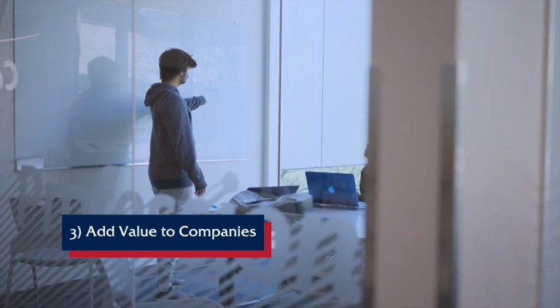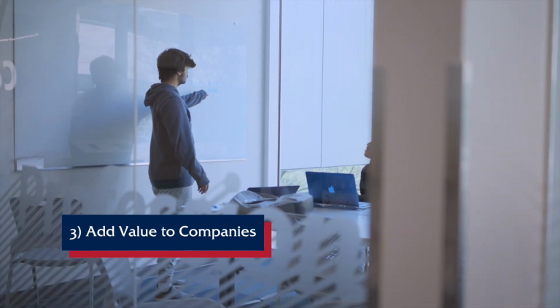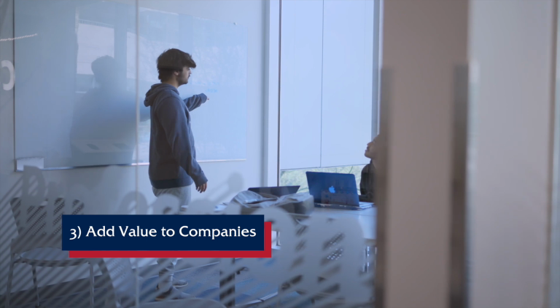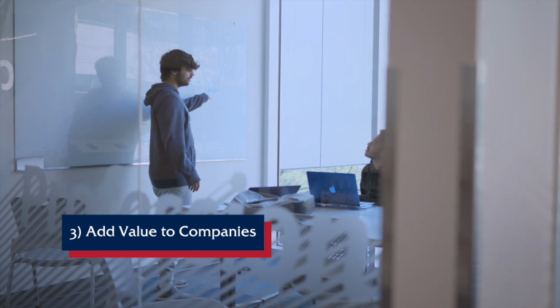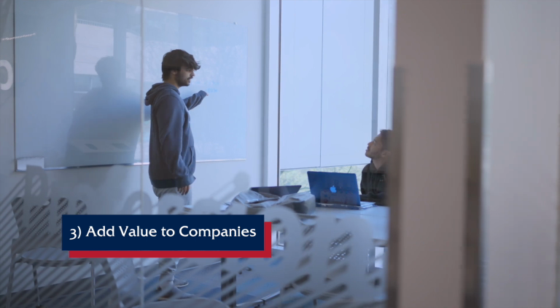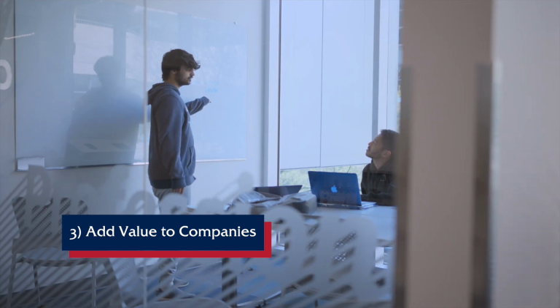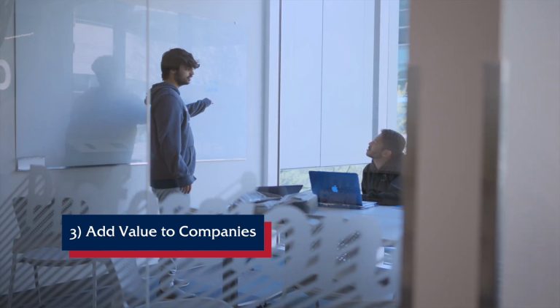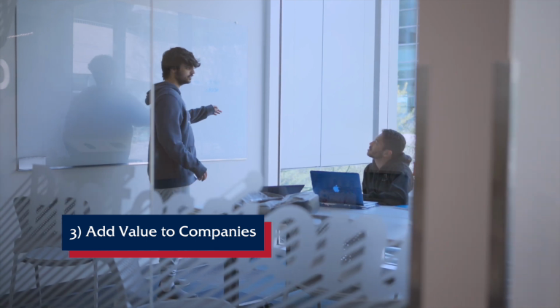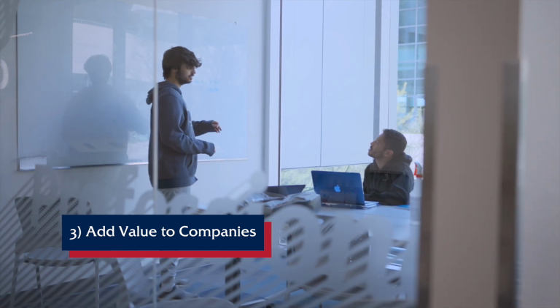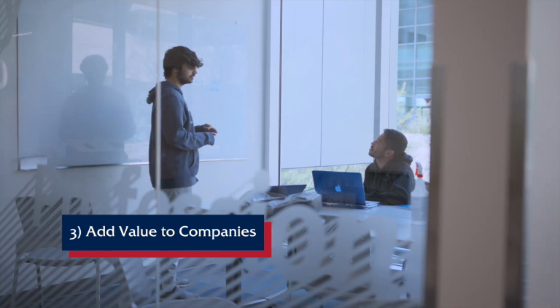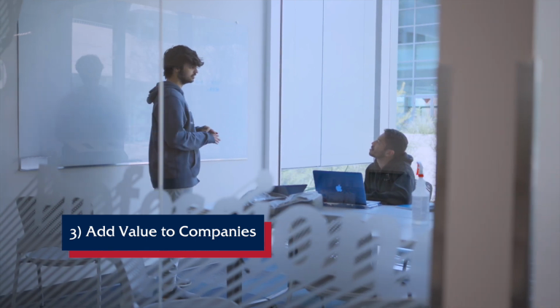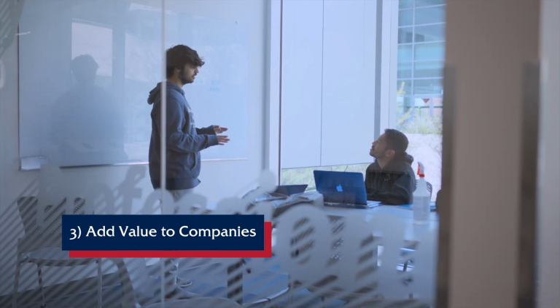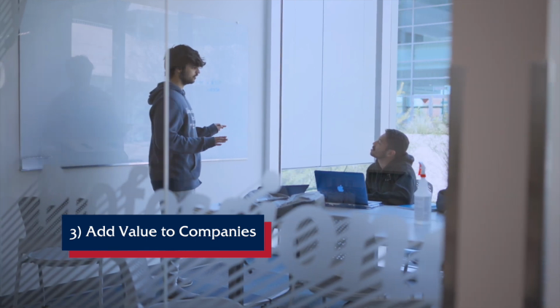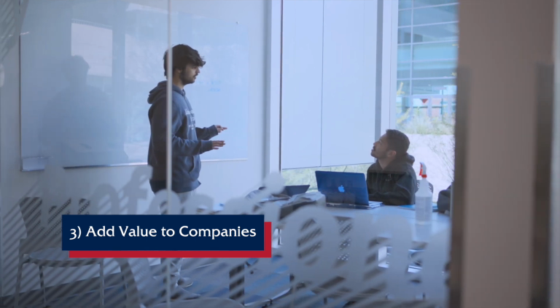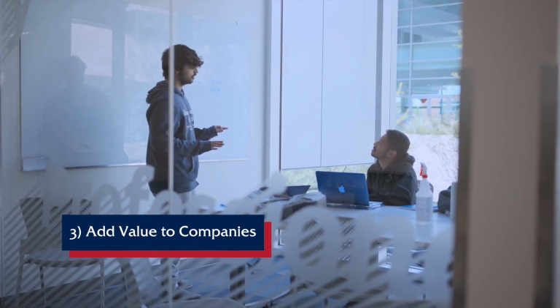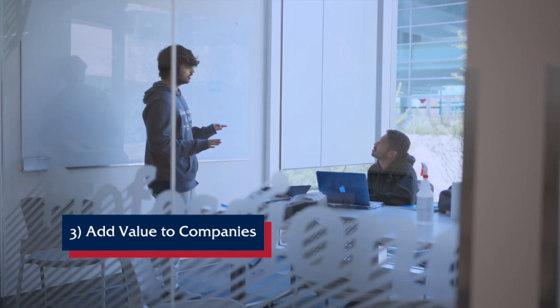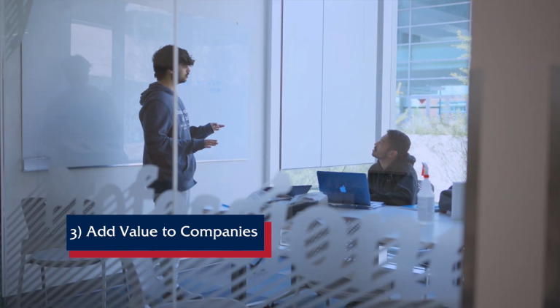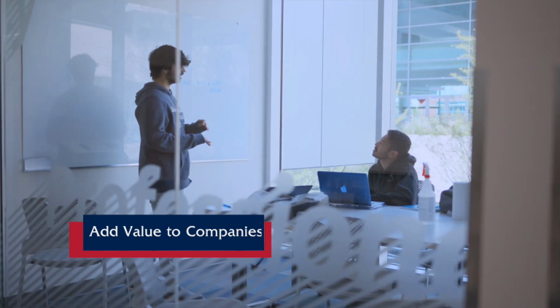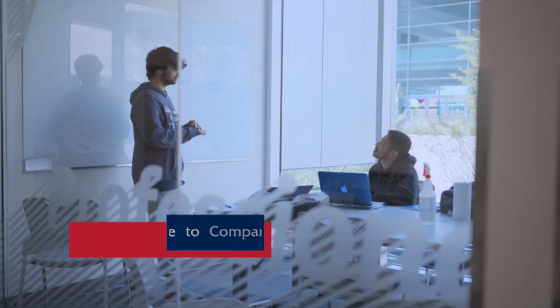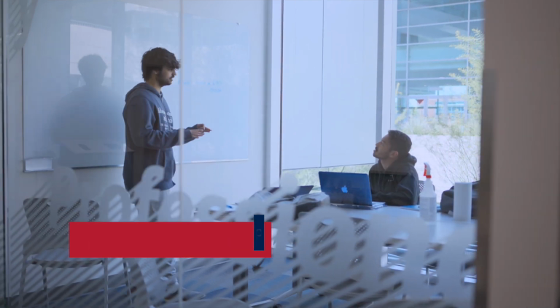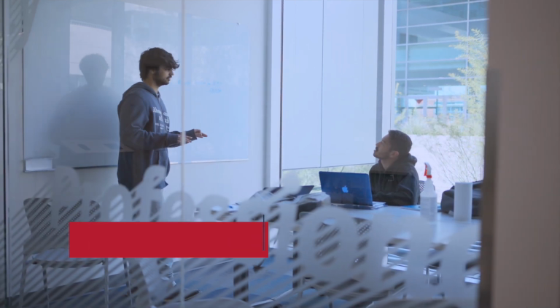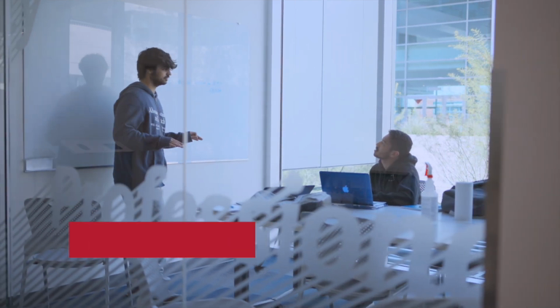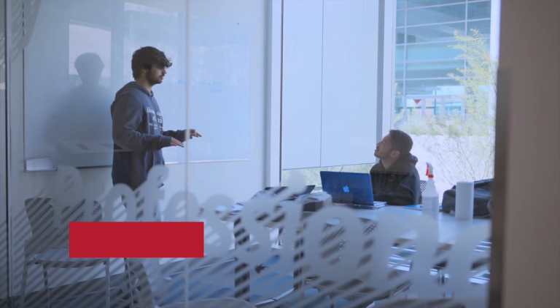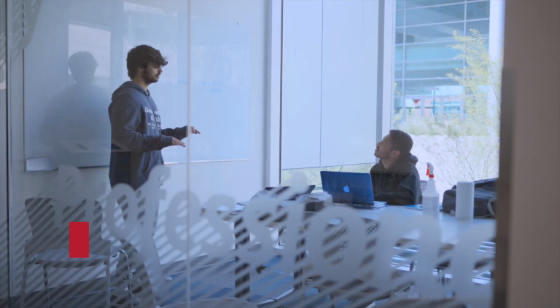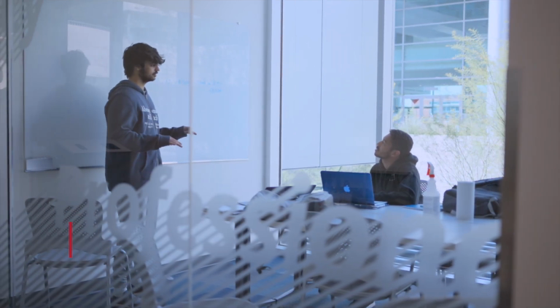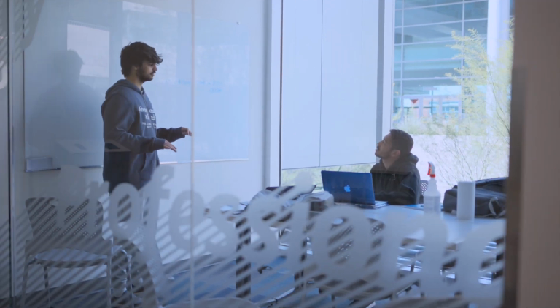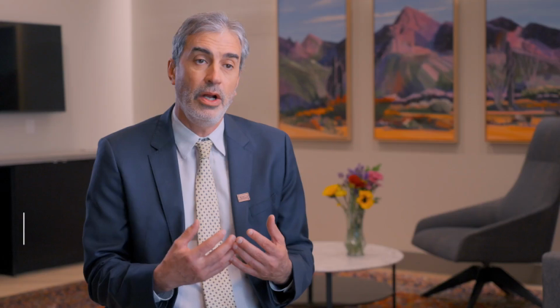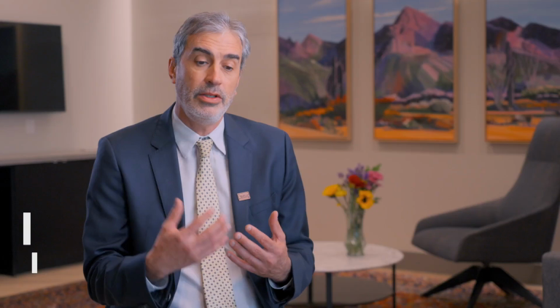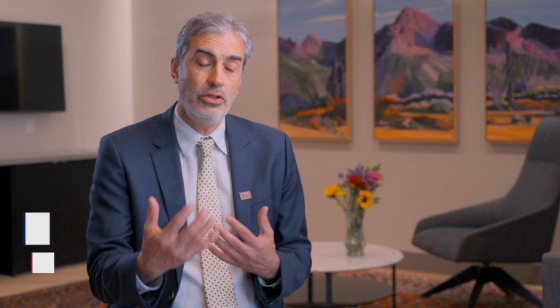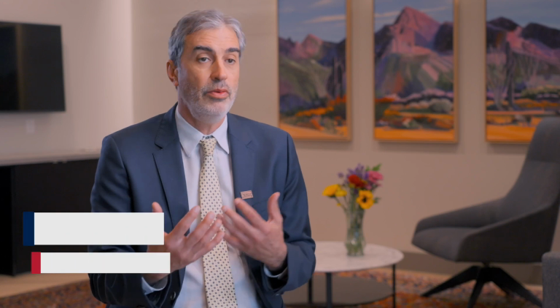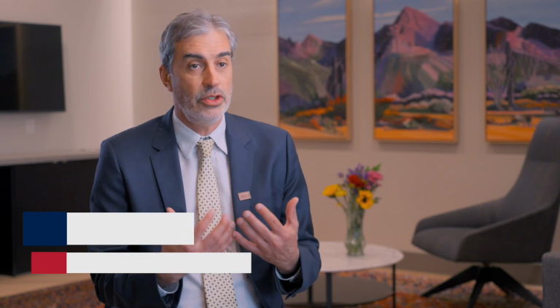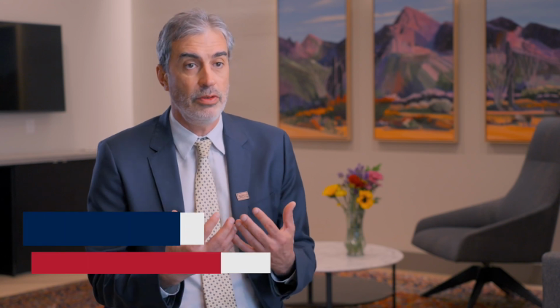At the end of the day, it has to add value to those companies that are engaging in these partnership activities. It's a two-way street.